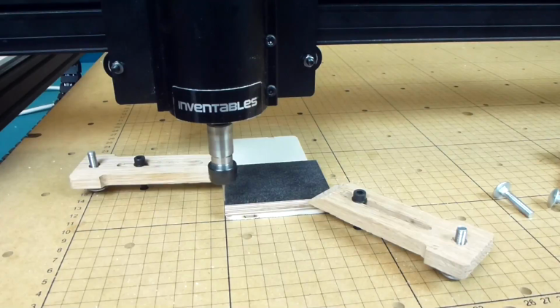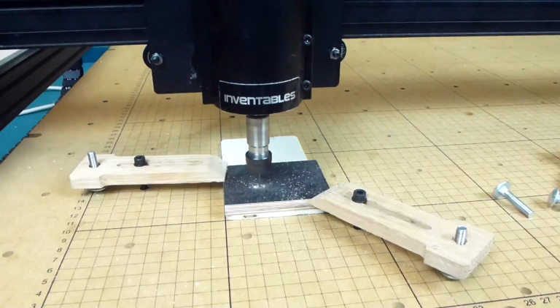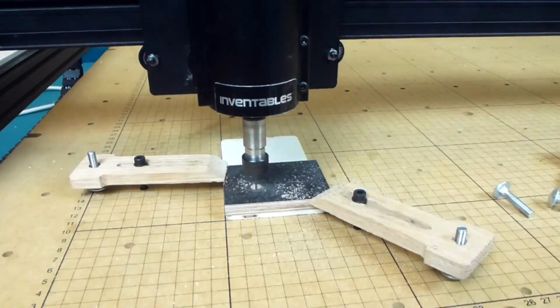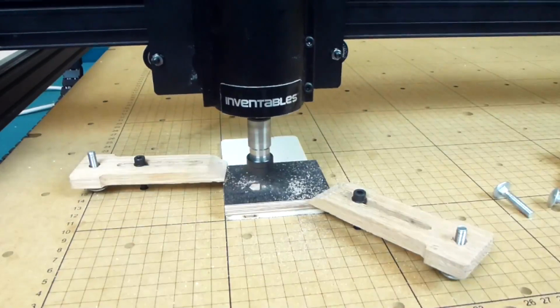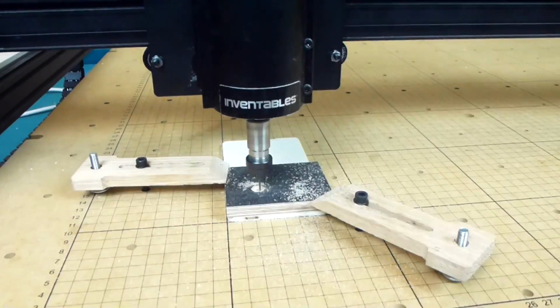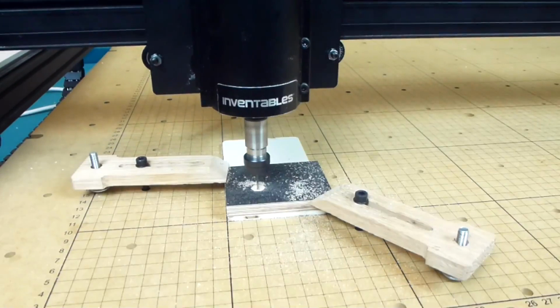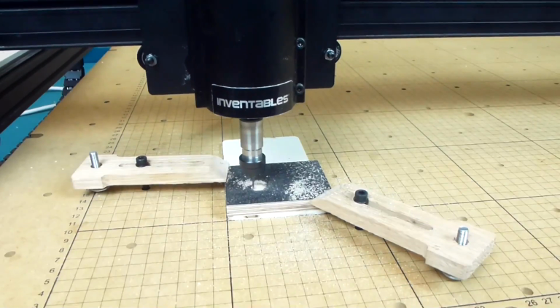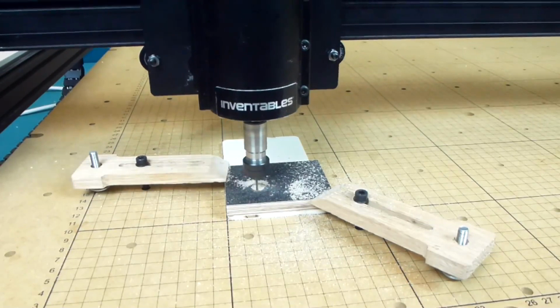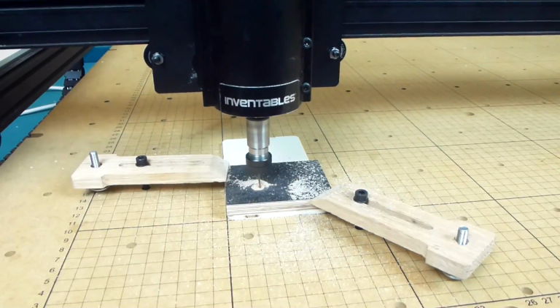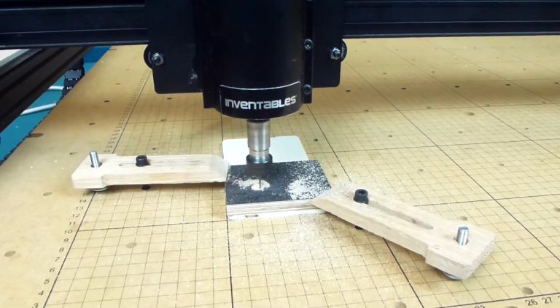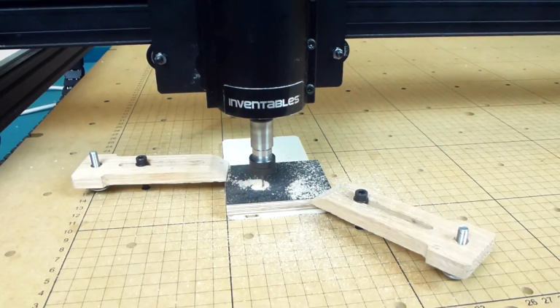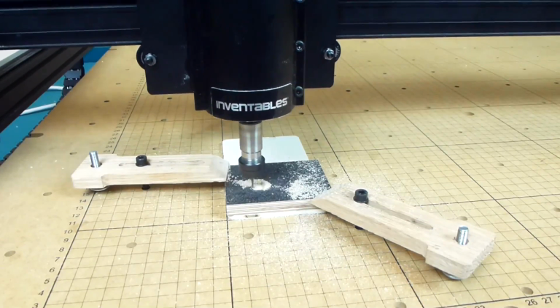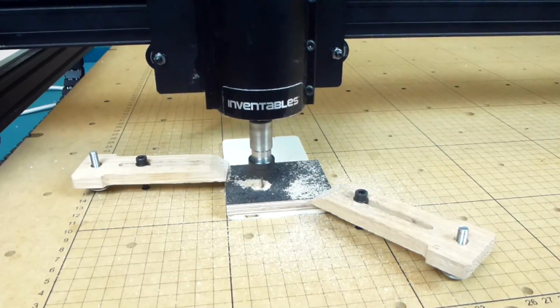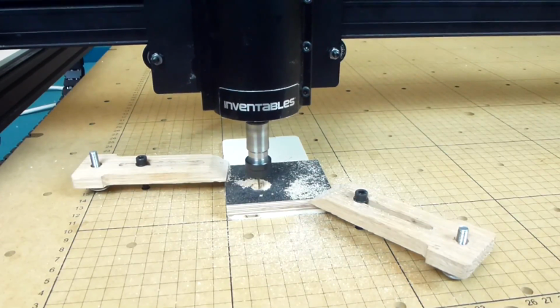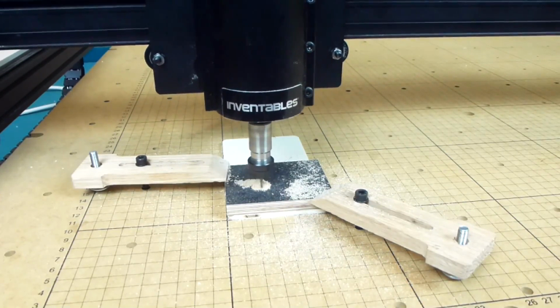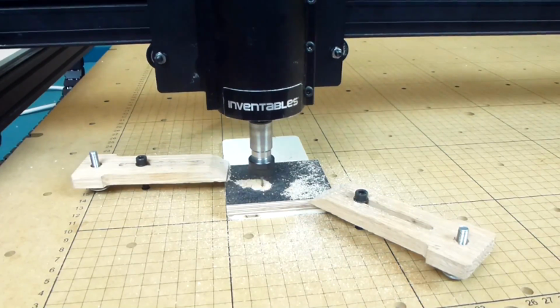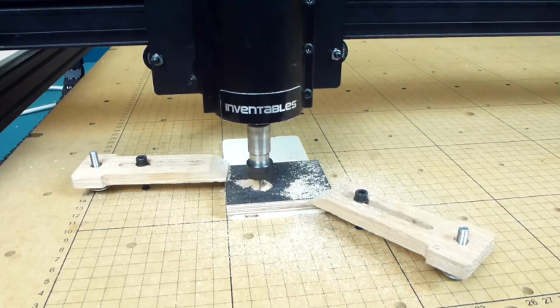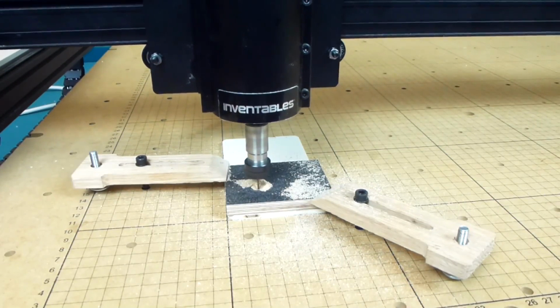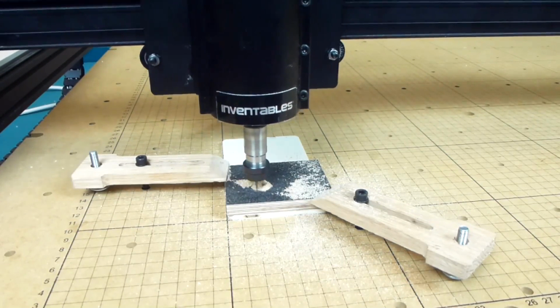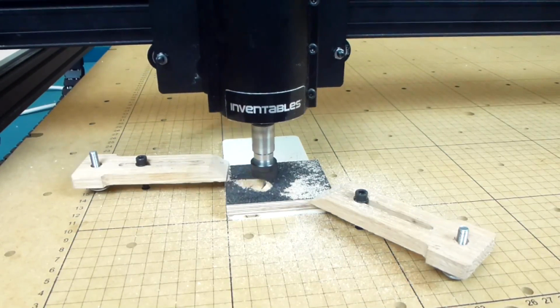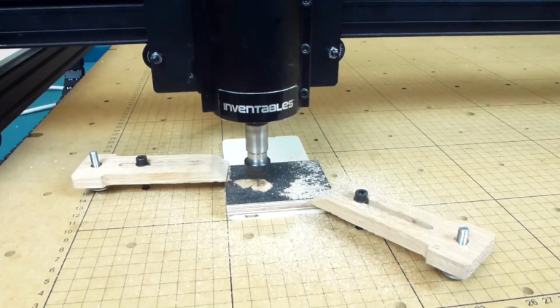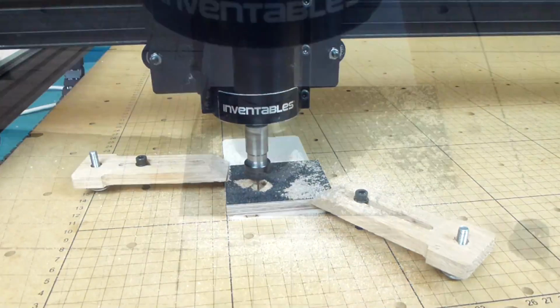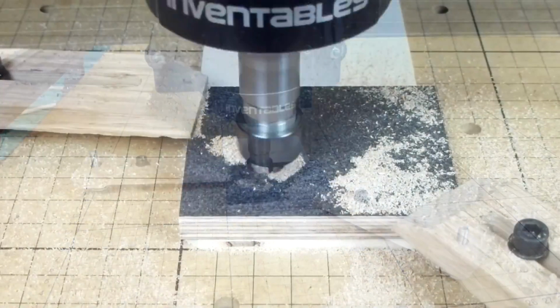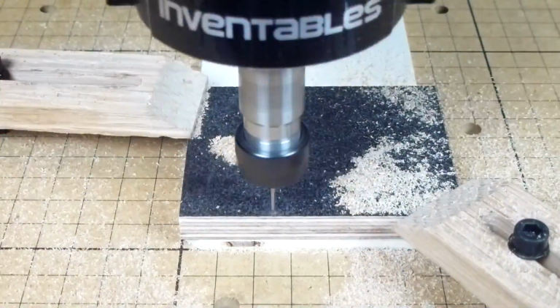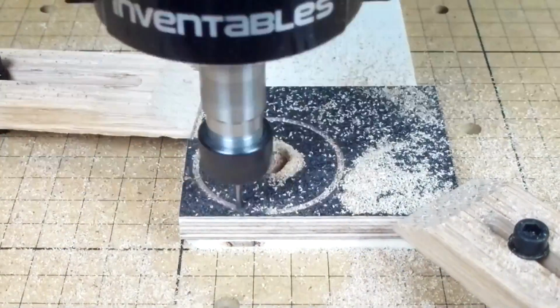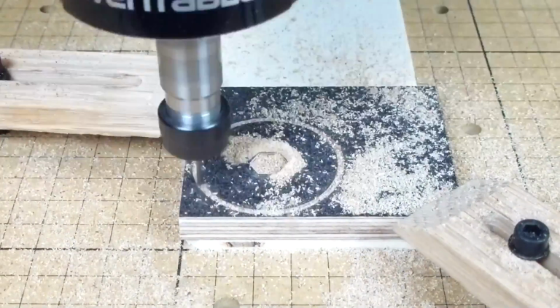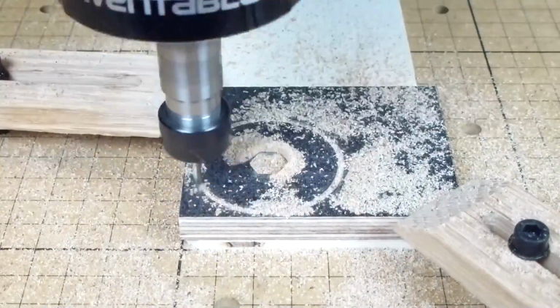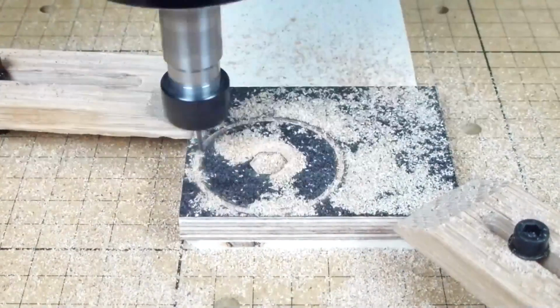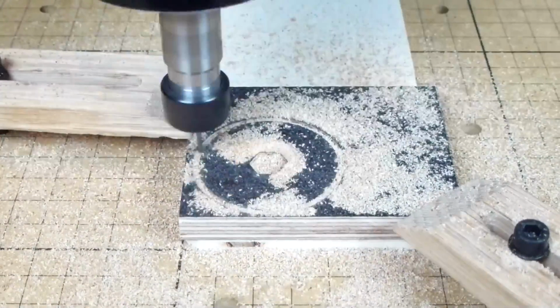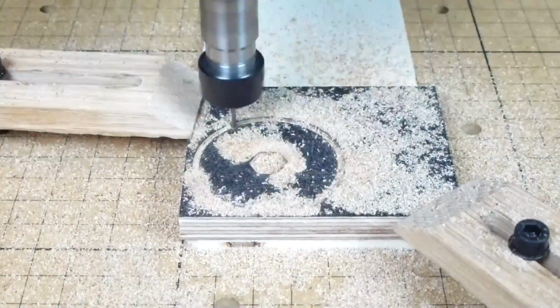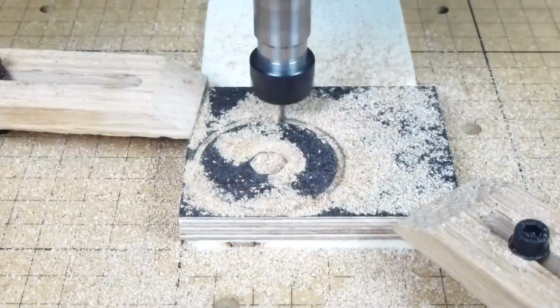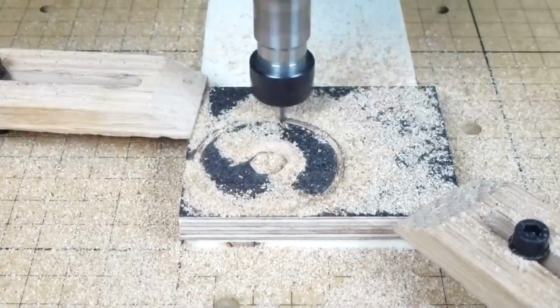If you also have an X-Carve and want to make this, you can find a download link for the SVG file in the video description.